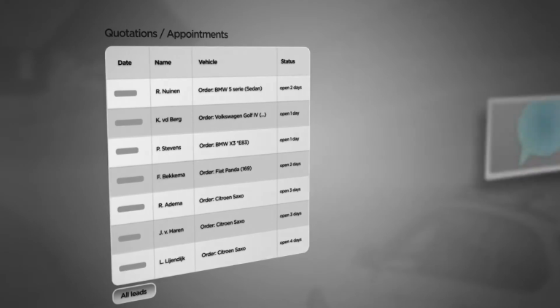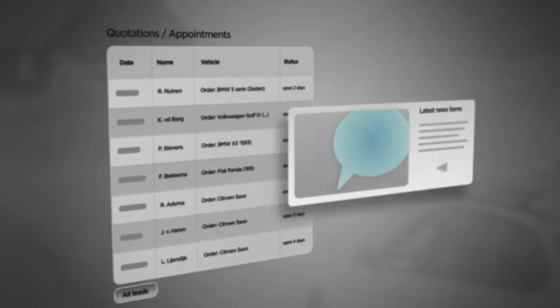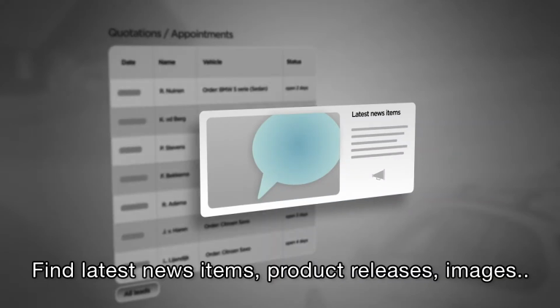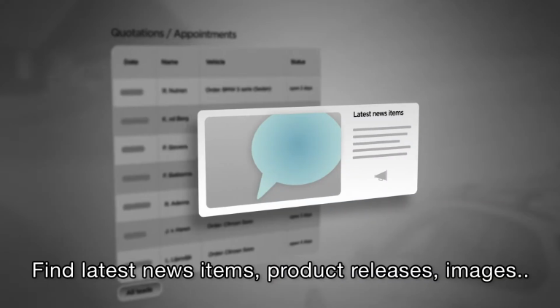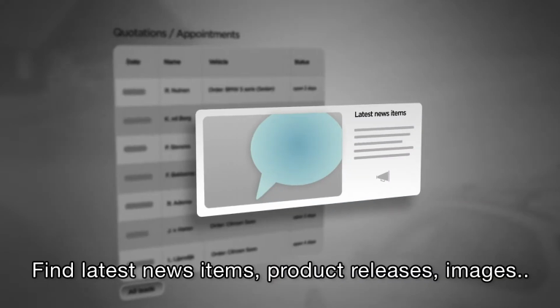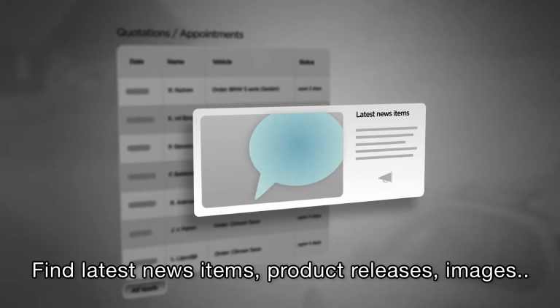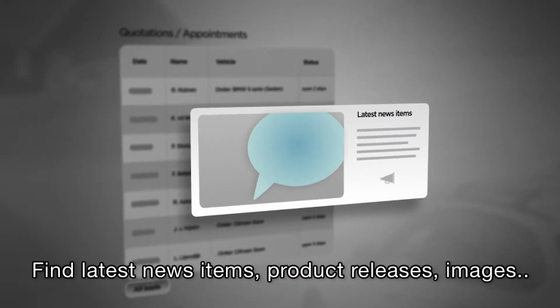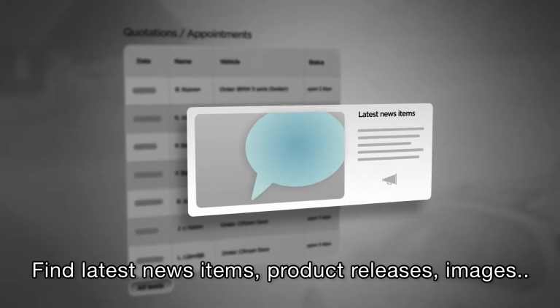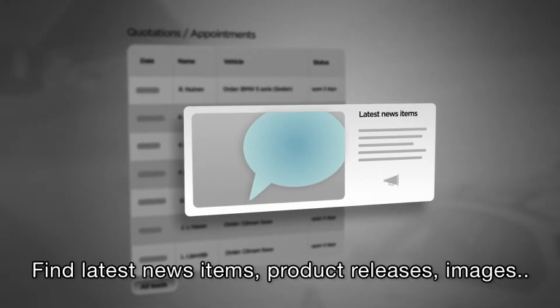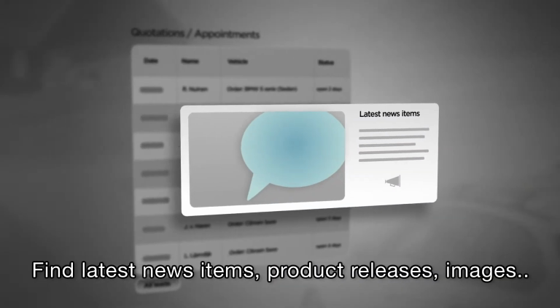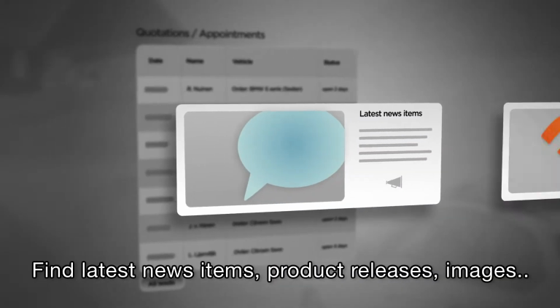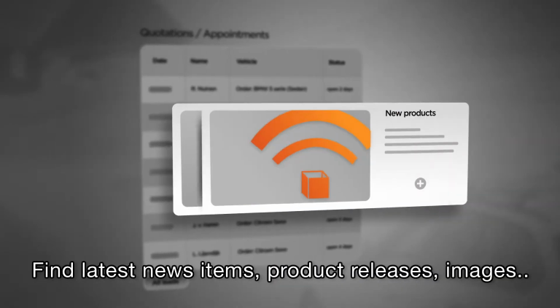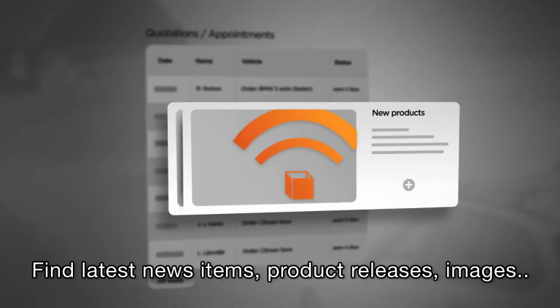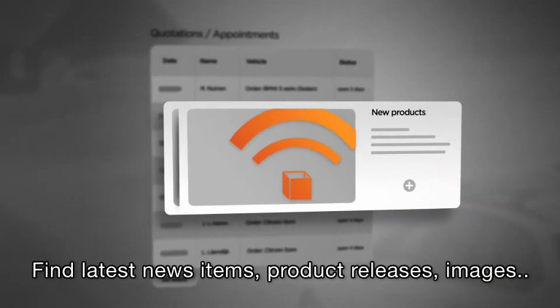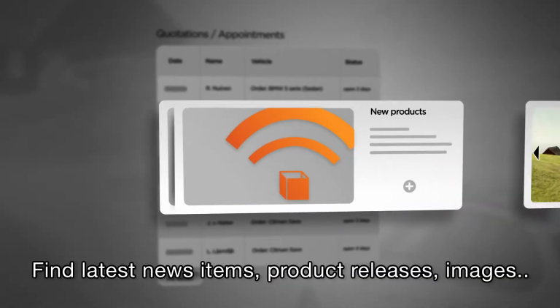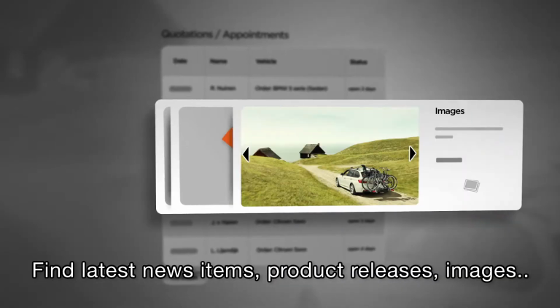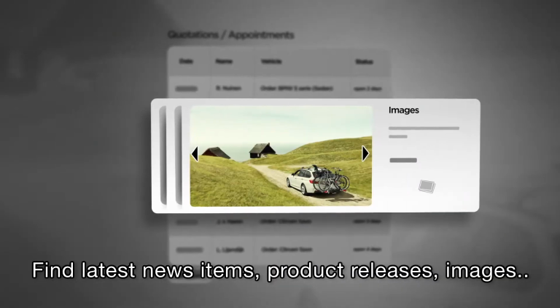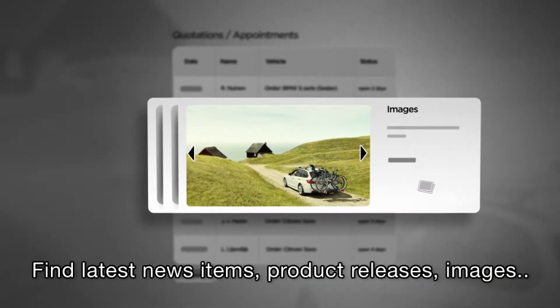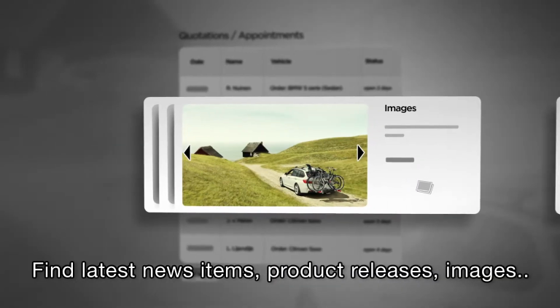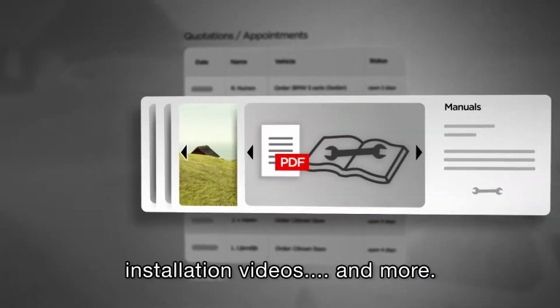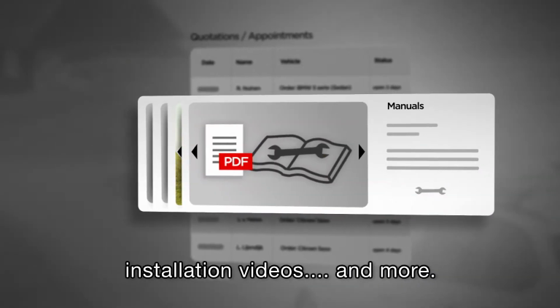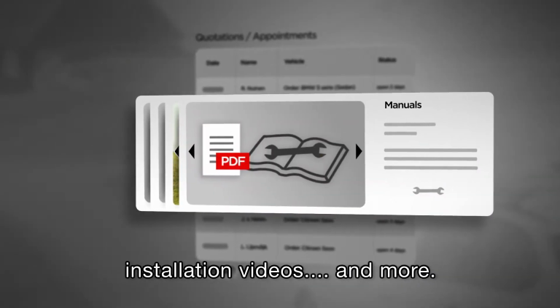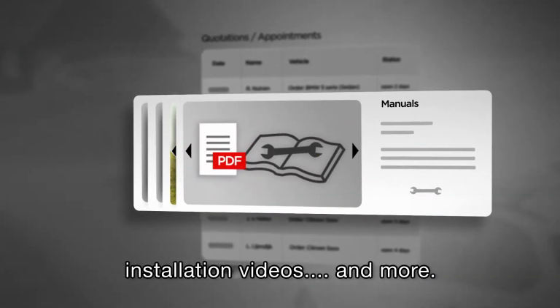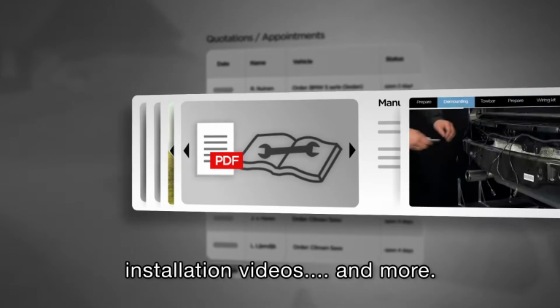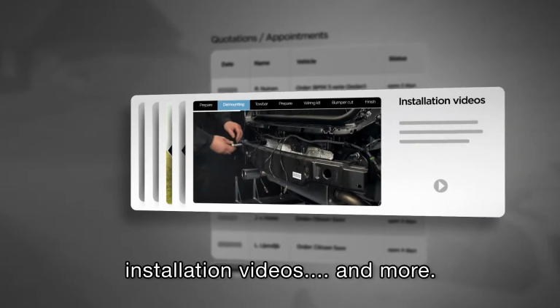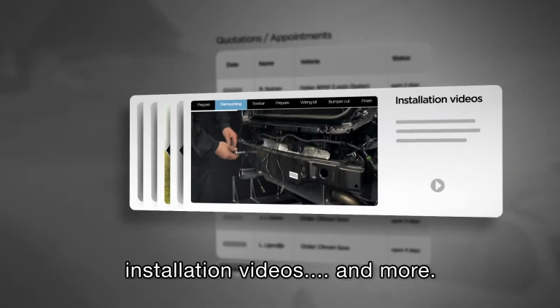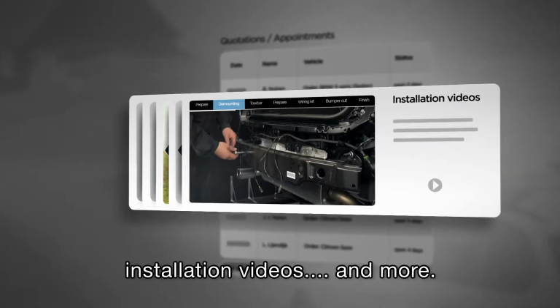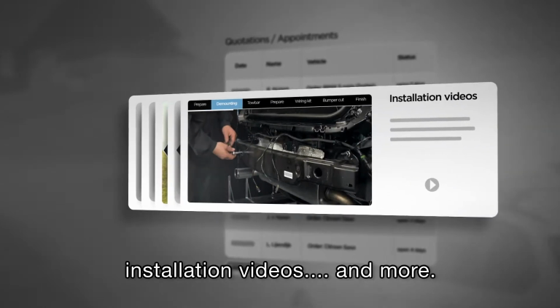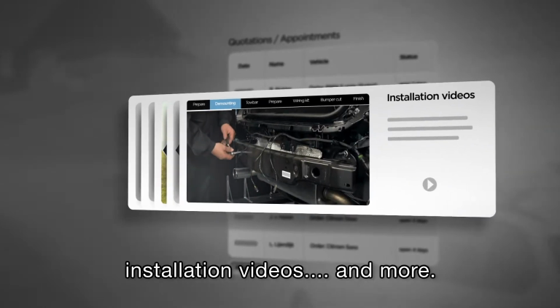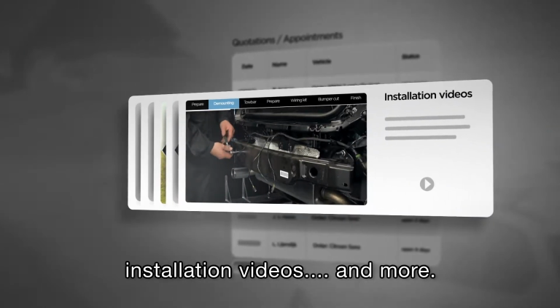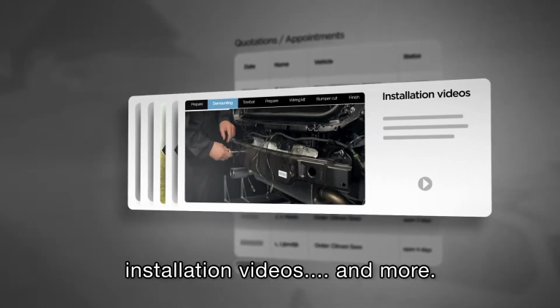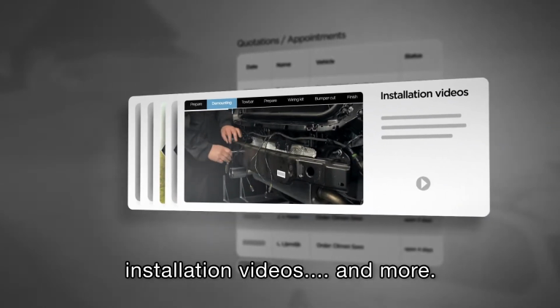Find the latest news items, product releases, images, installation videos and more.